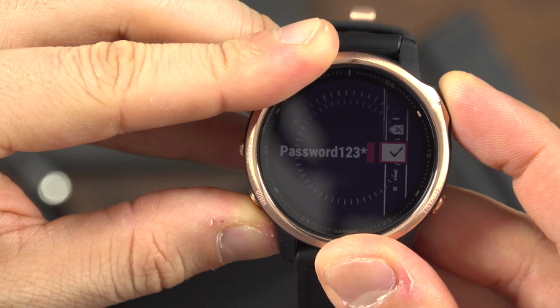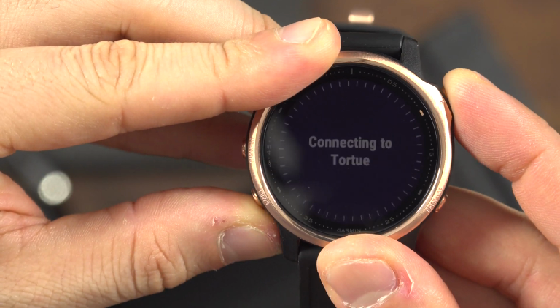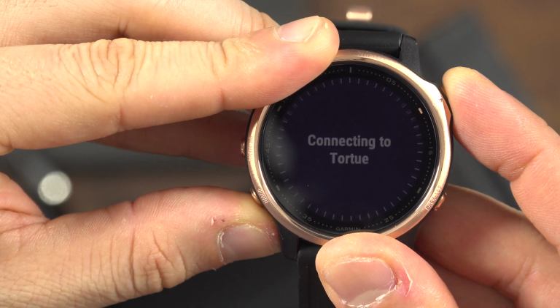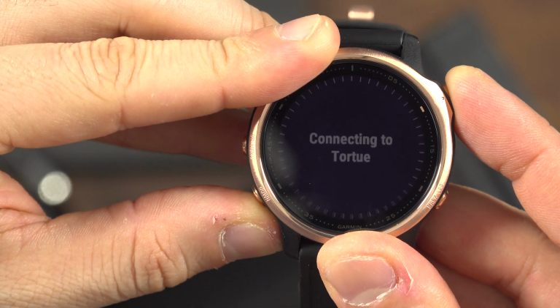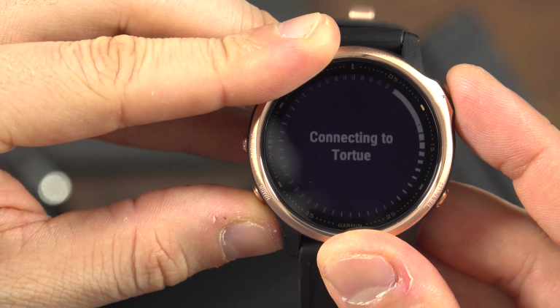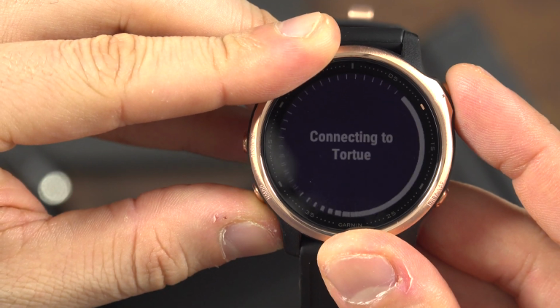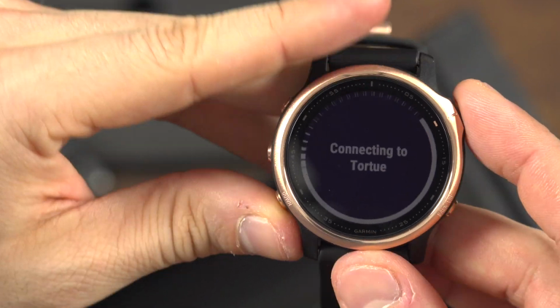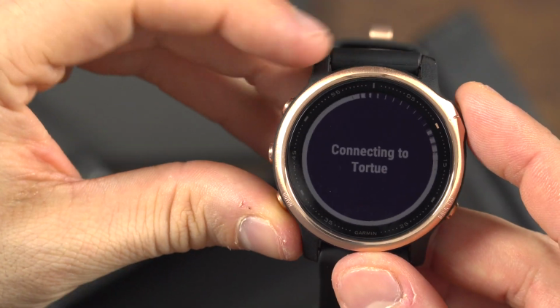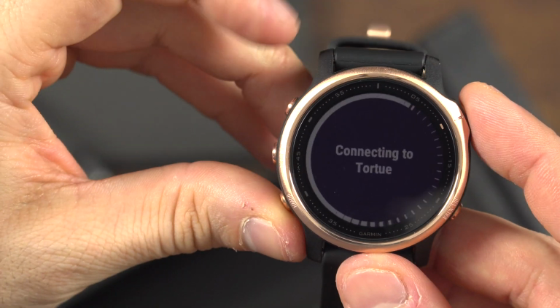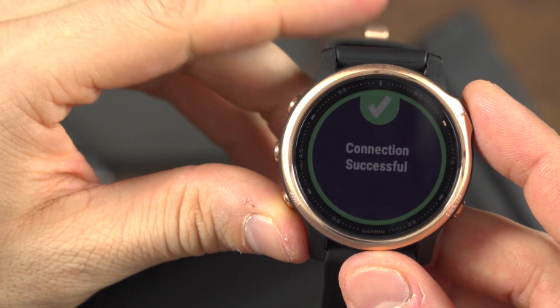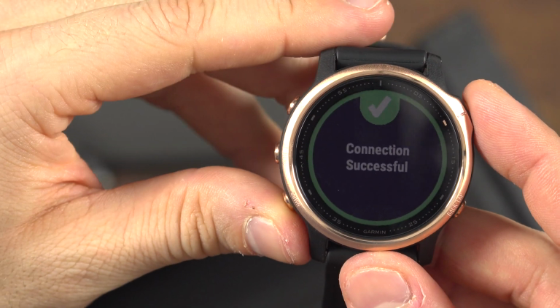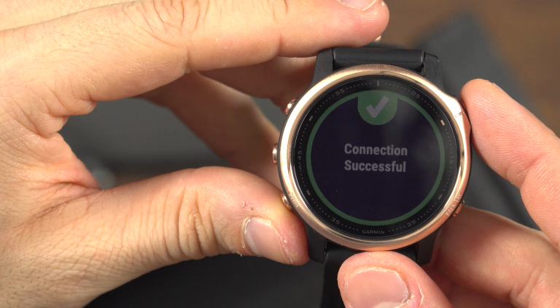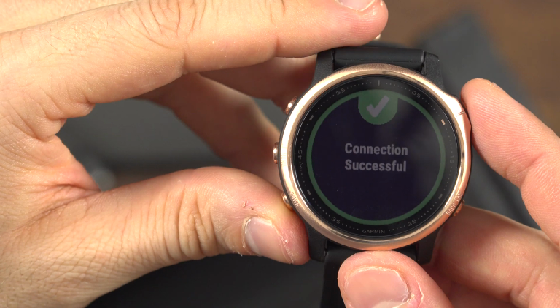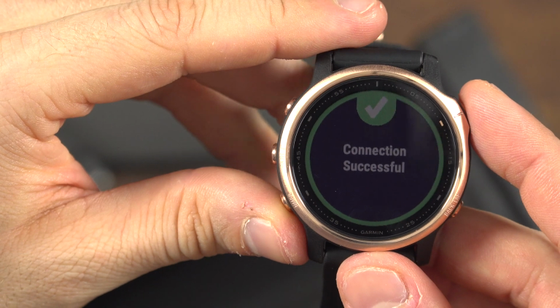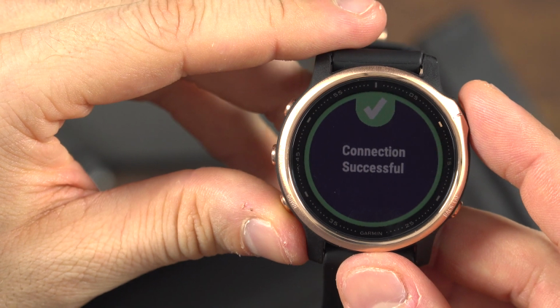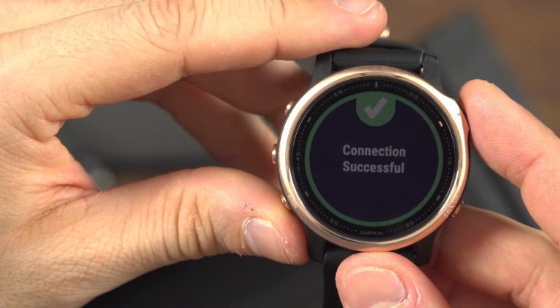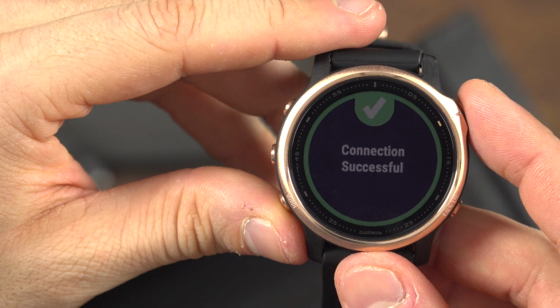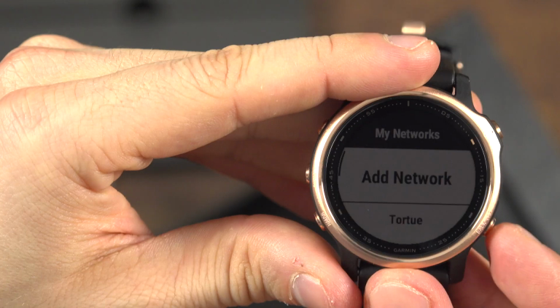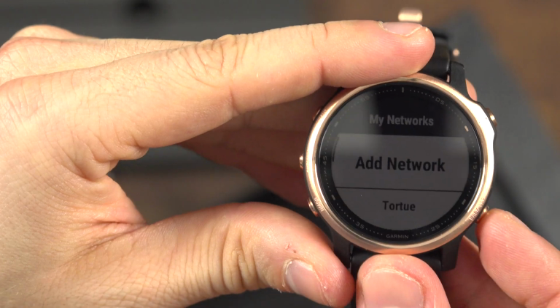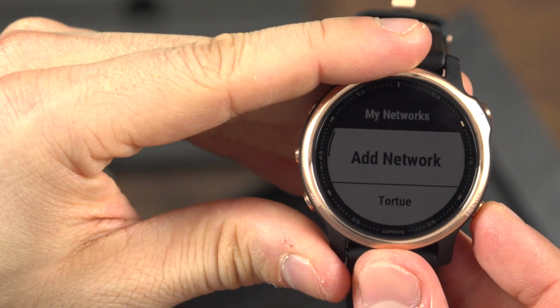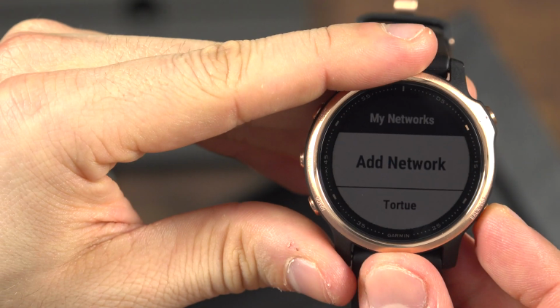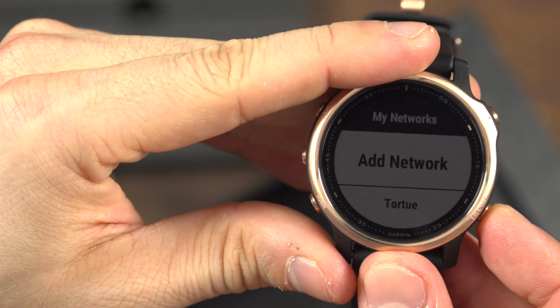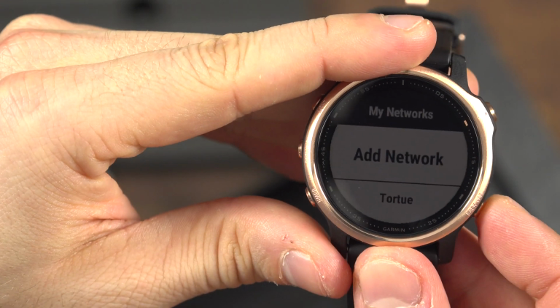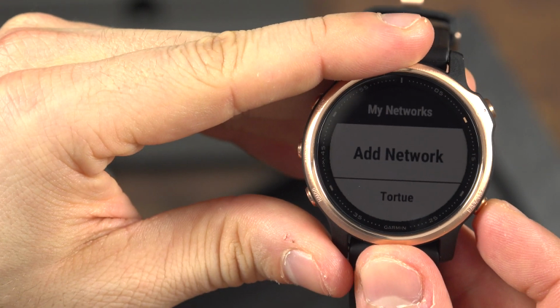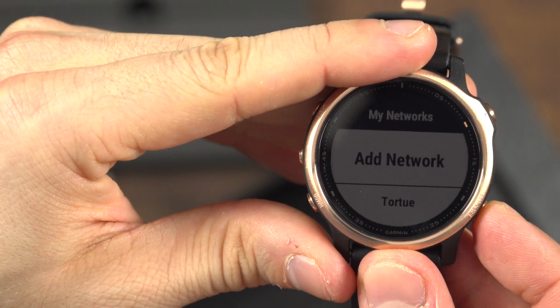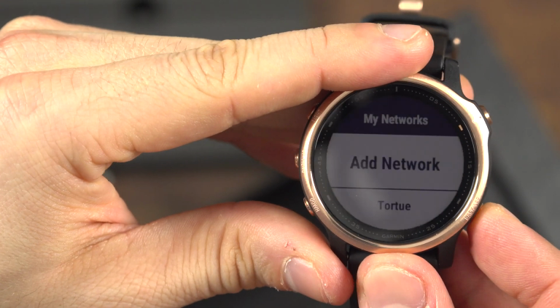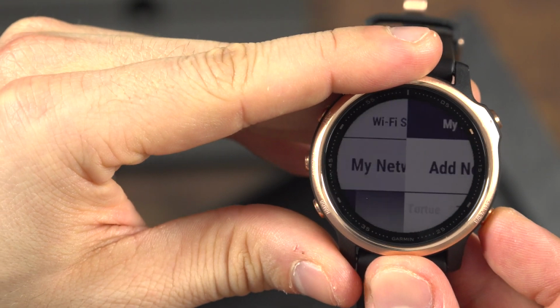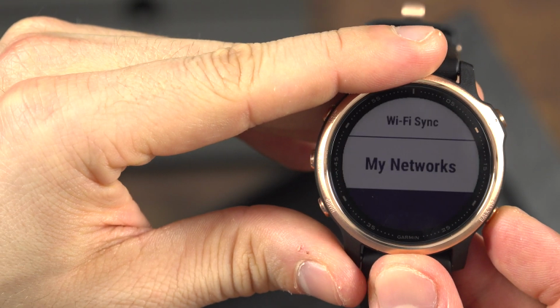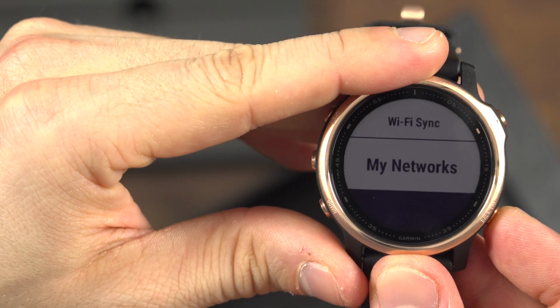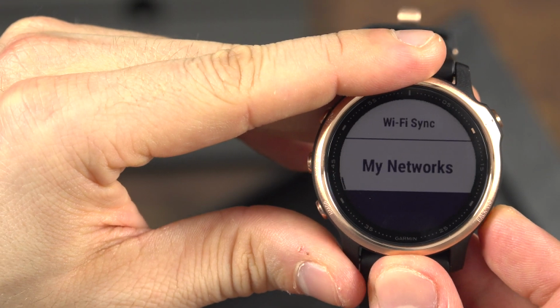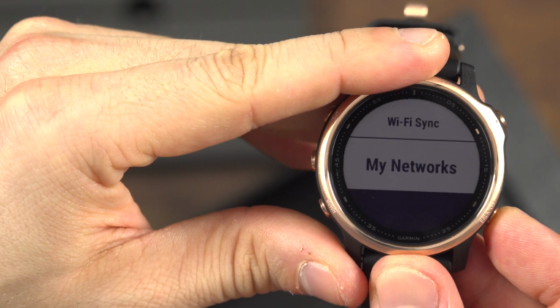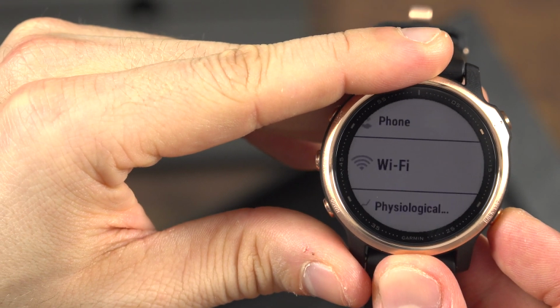Your watch is now connected to Wi-Fi. Press the button at 4 o'clock multiple times to return to the home screen.